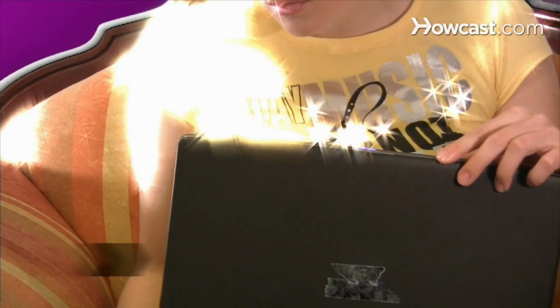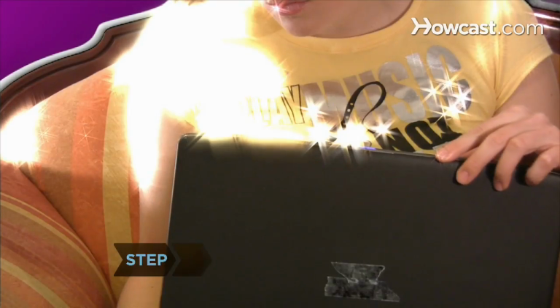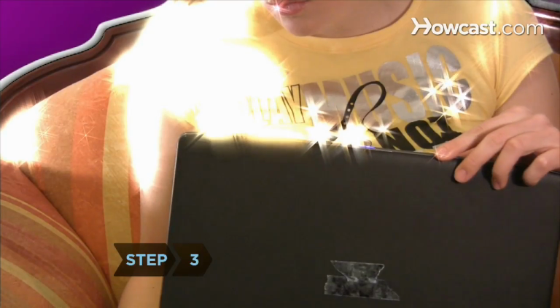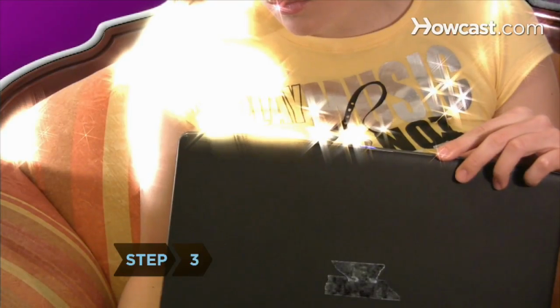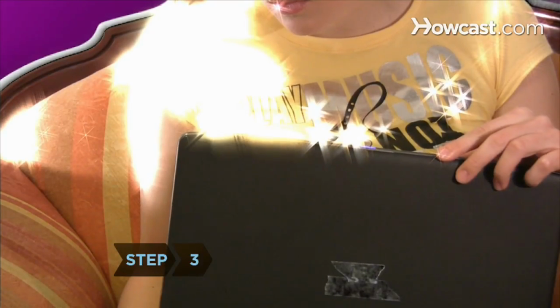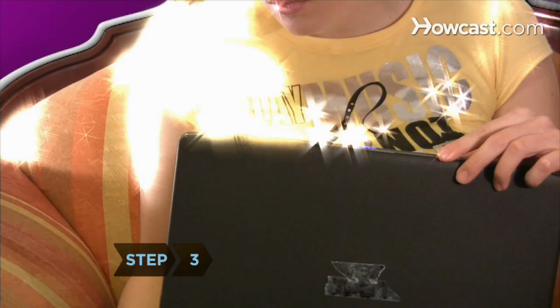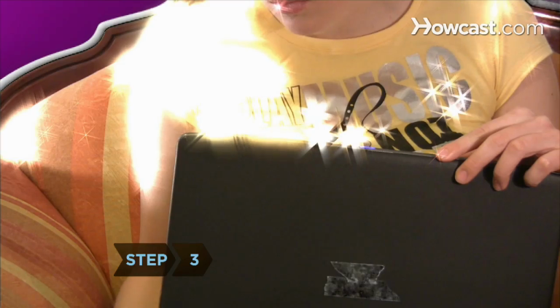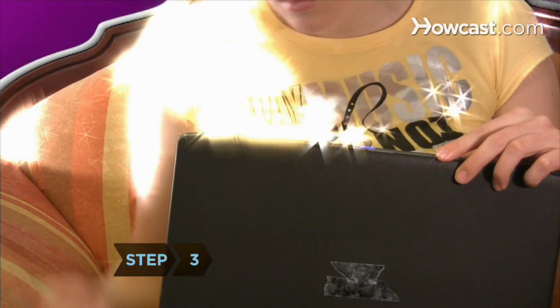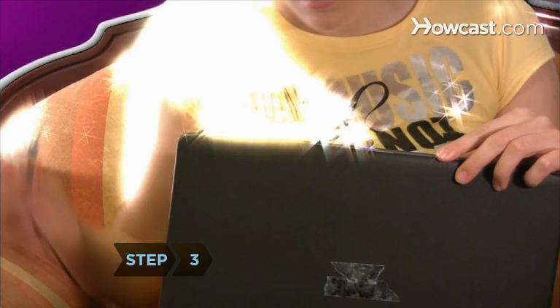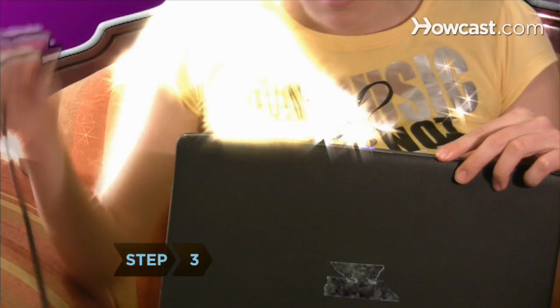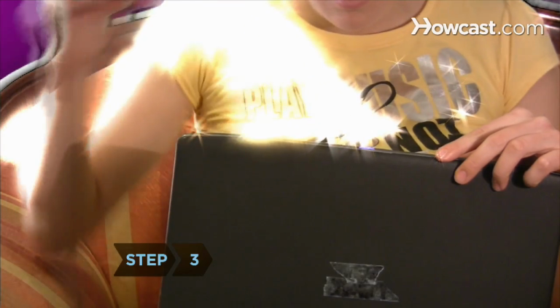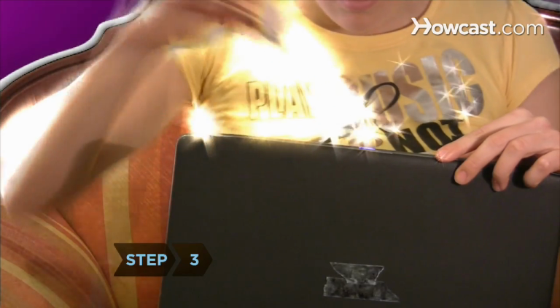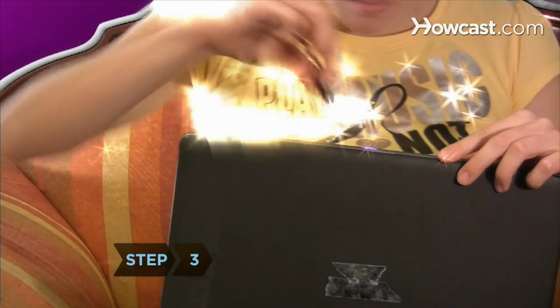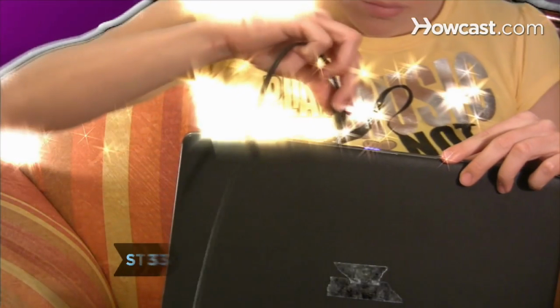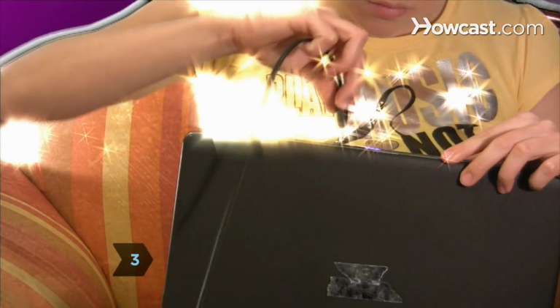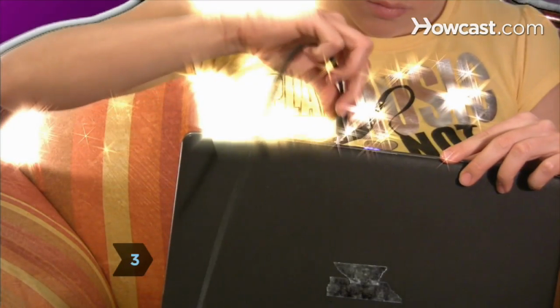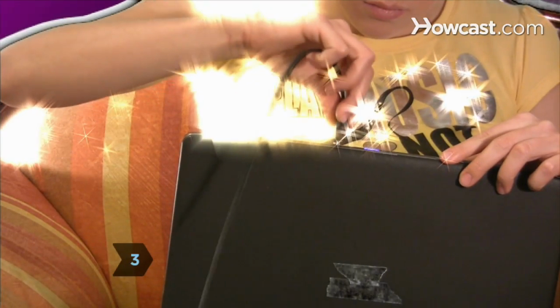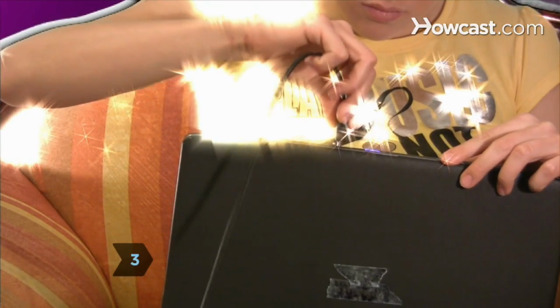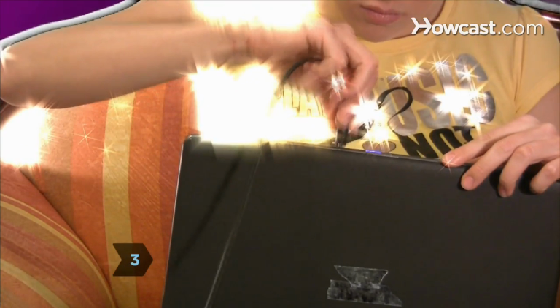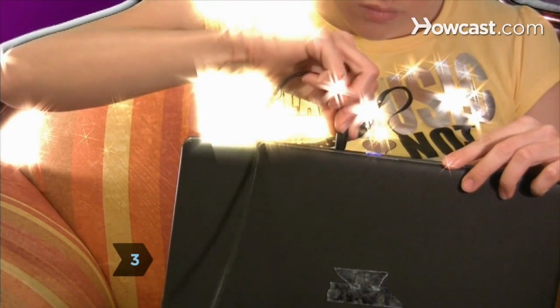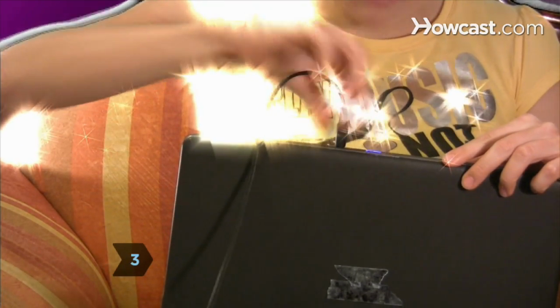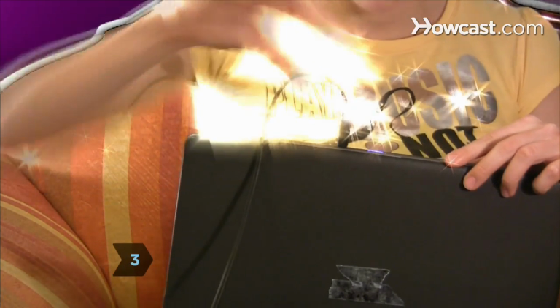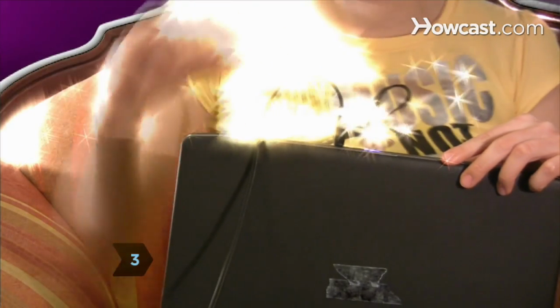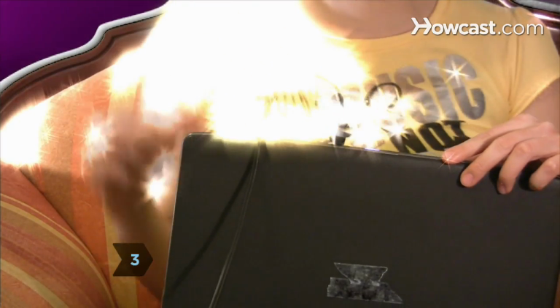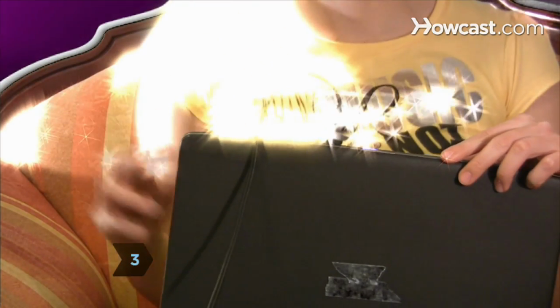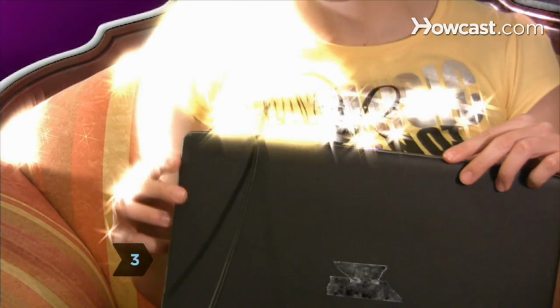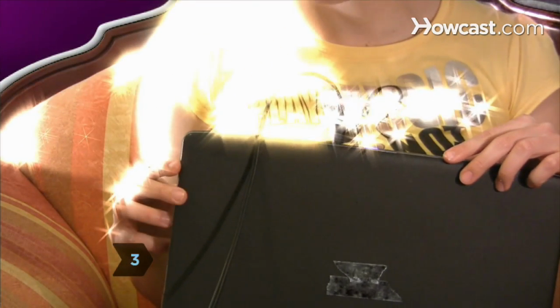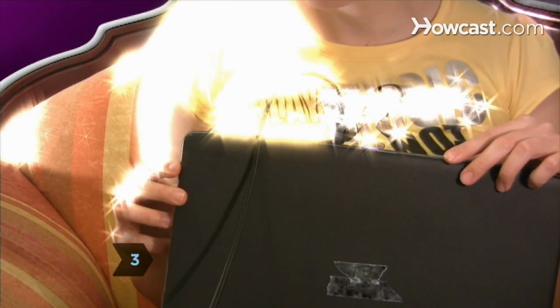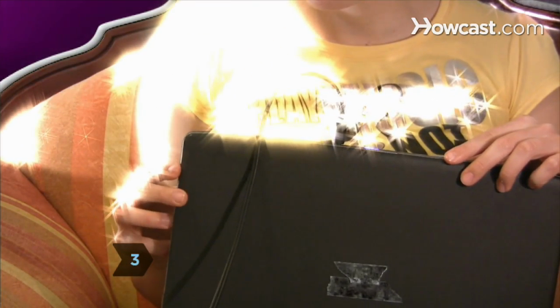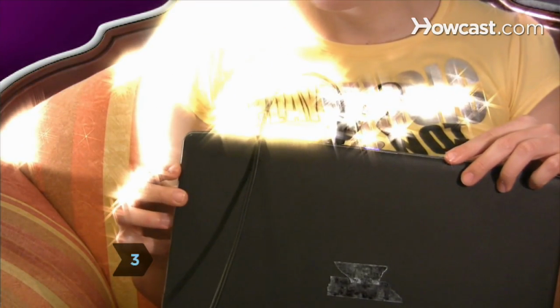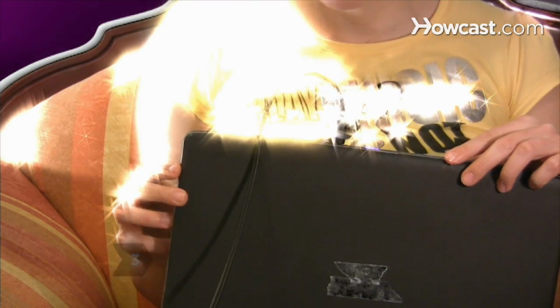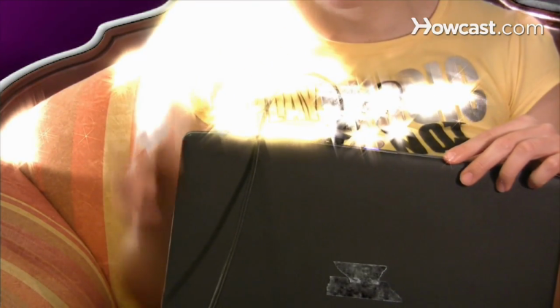Step 3. Insert the mini headphone plug into the computer's line-out or headphone jack.